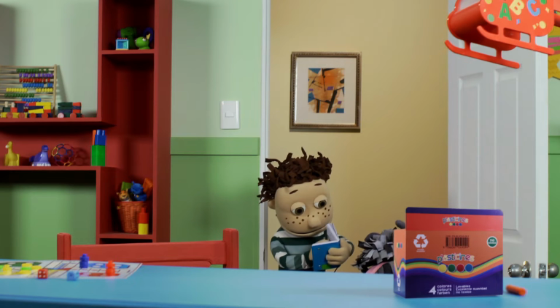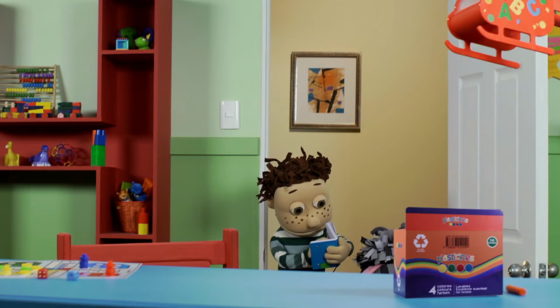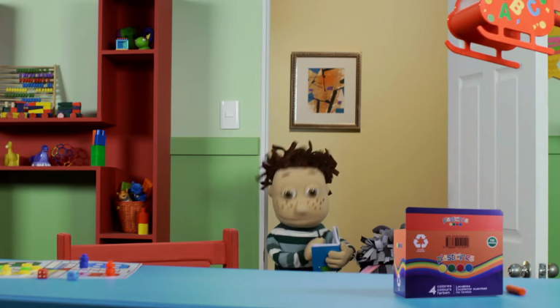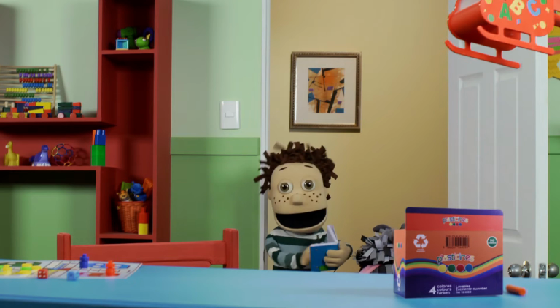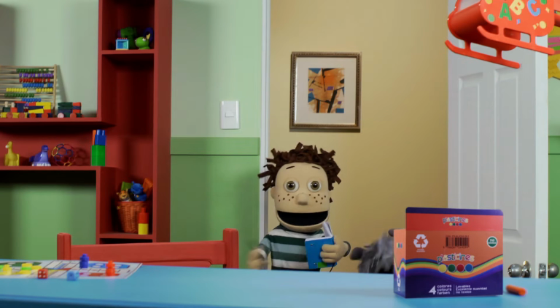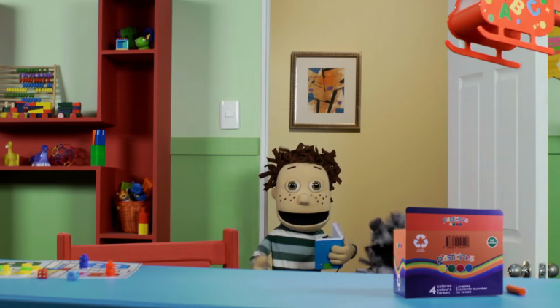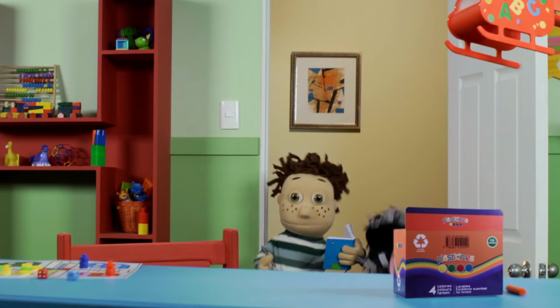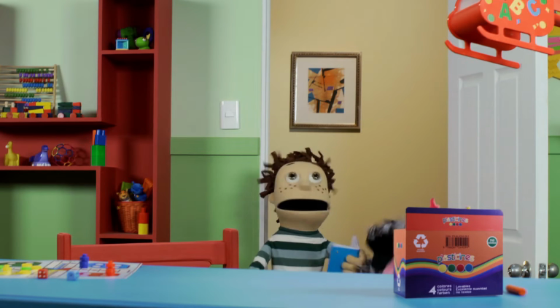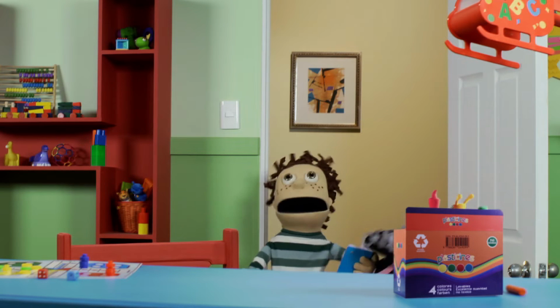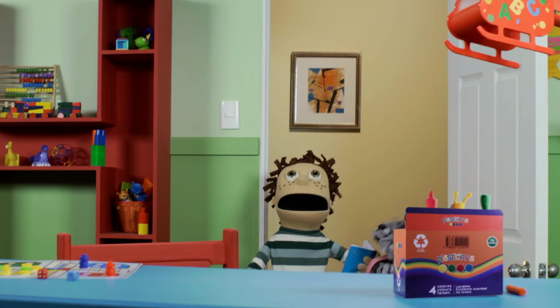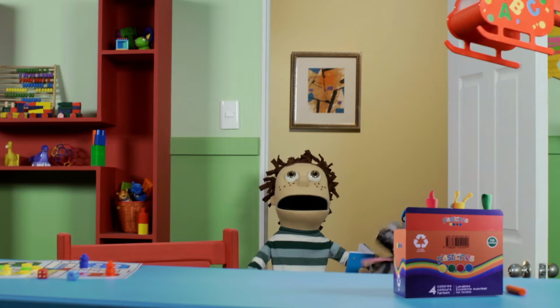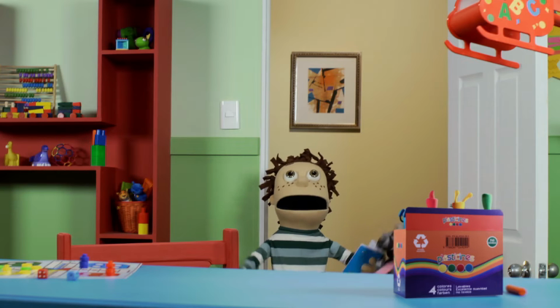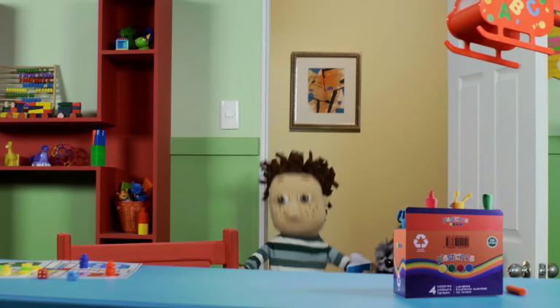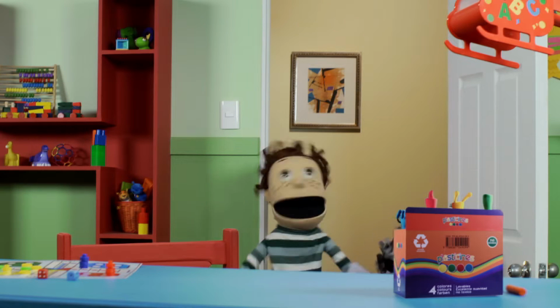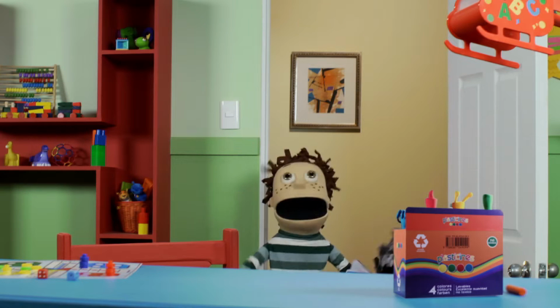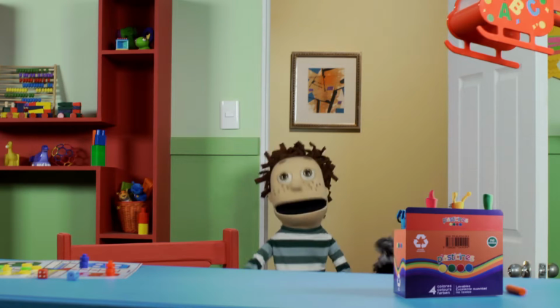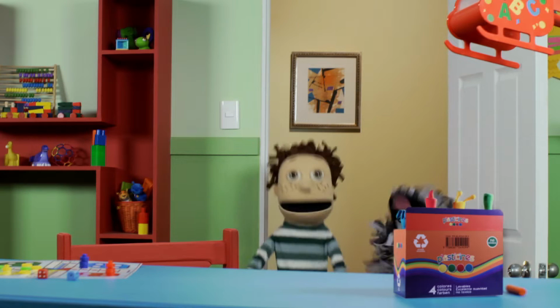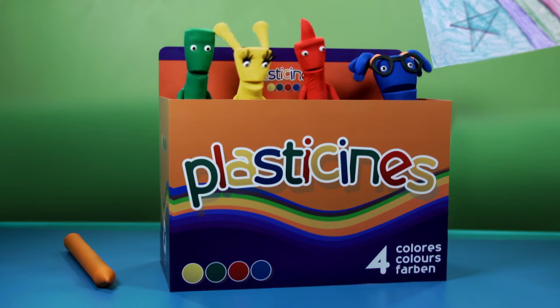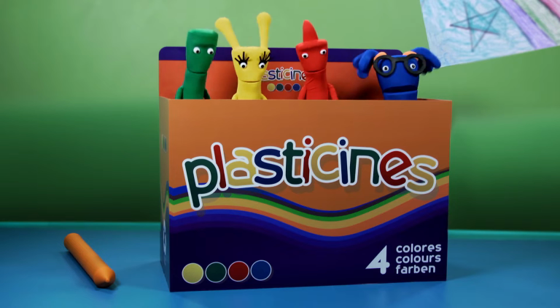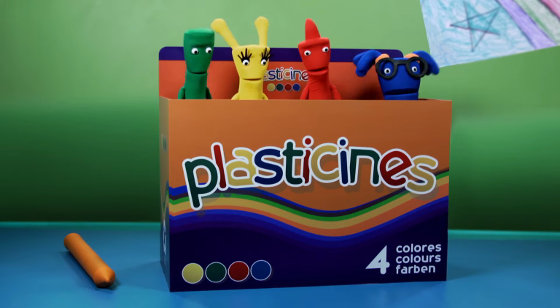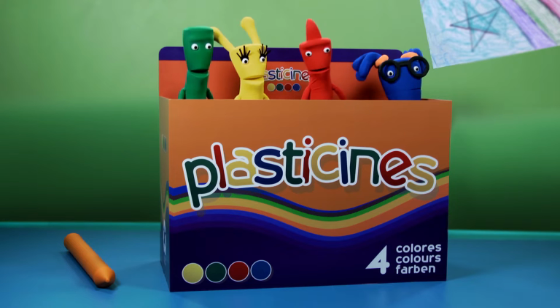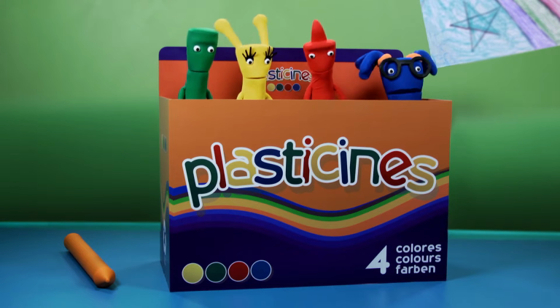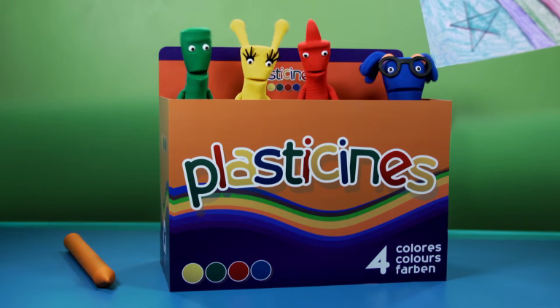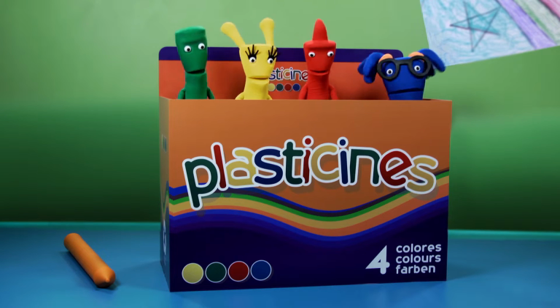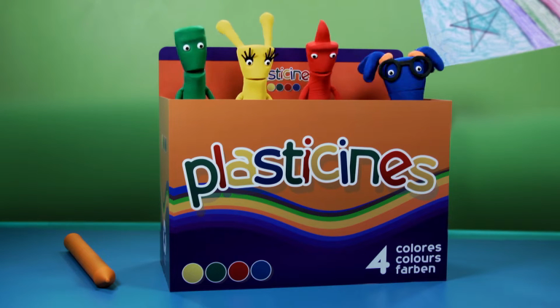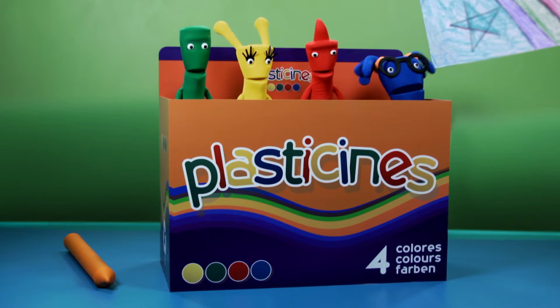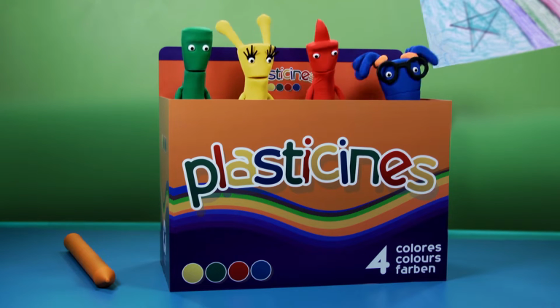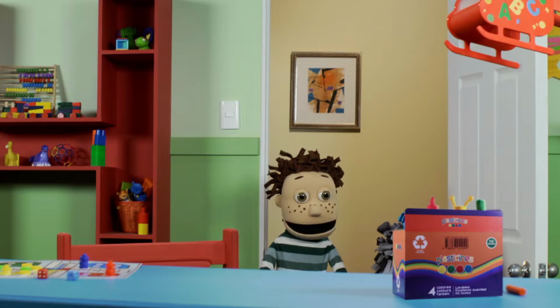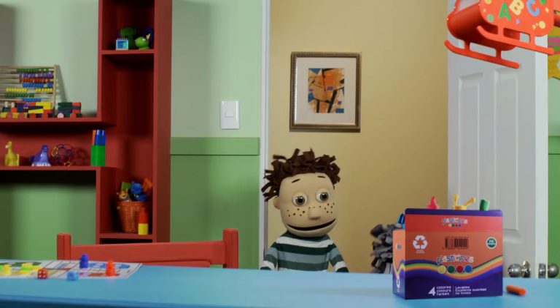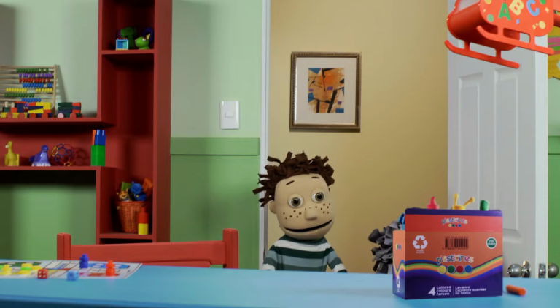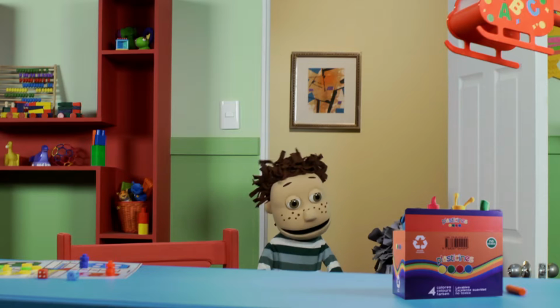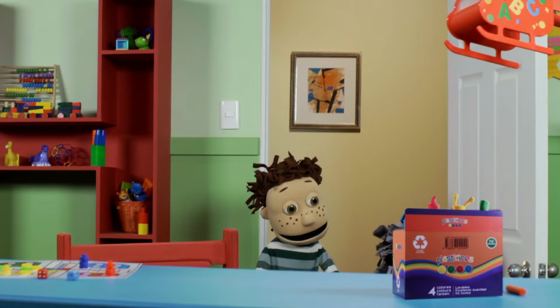Hmm... Yes! I did it! Yay! Hi, Rachel! Hi, Lucas! Hi, Plasticines!